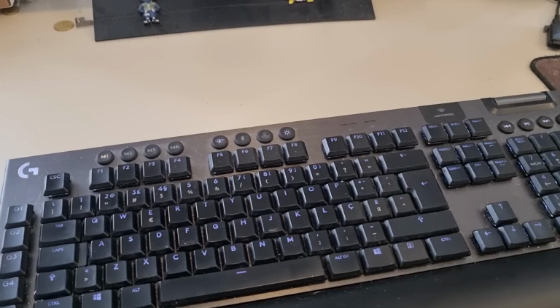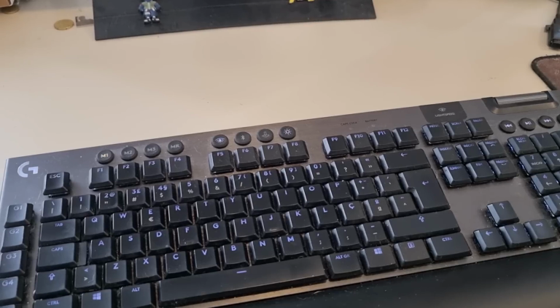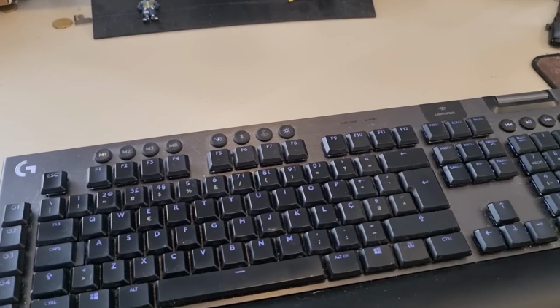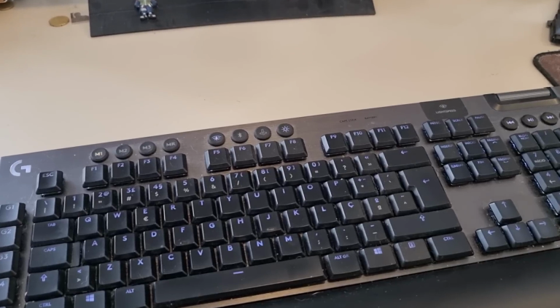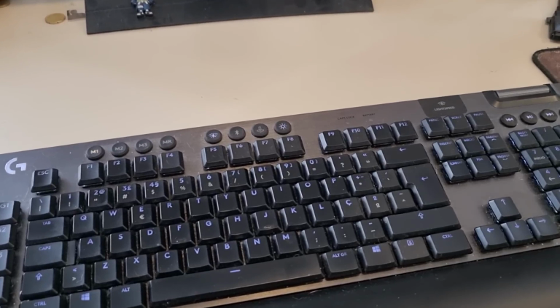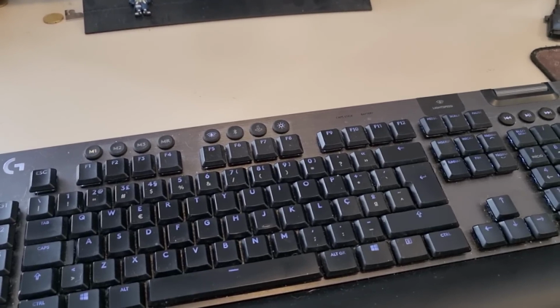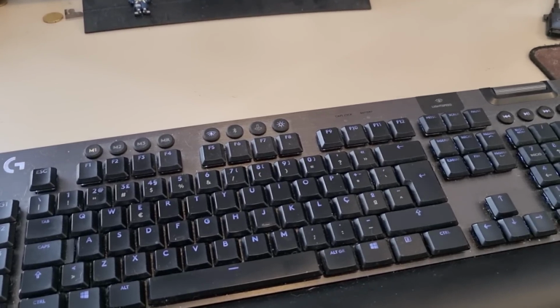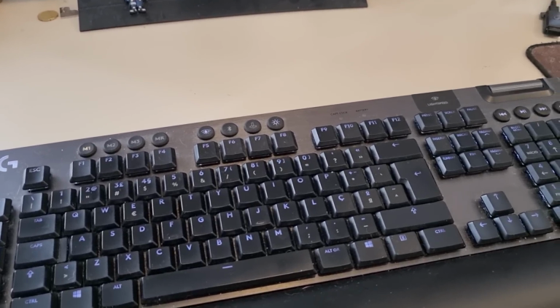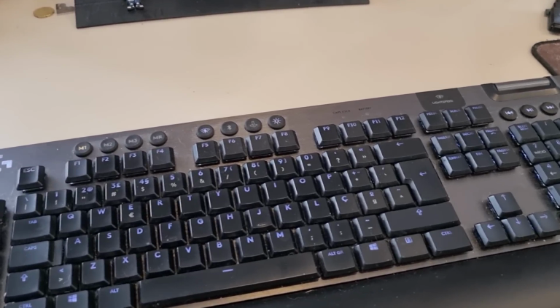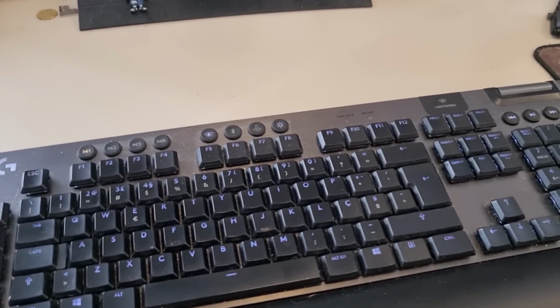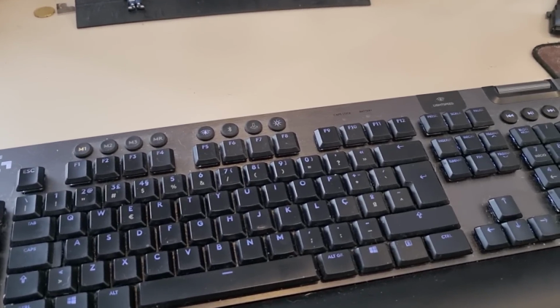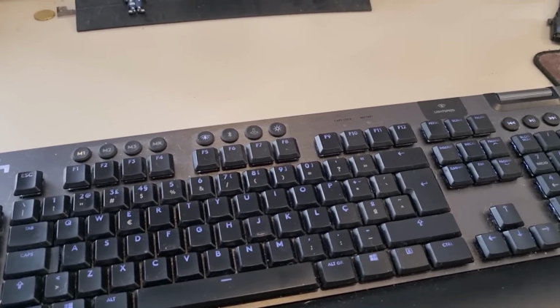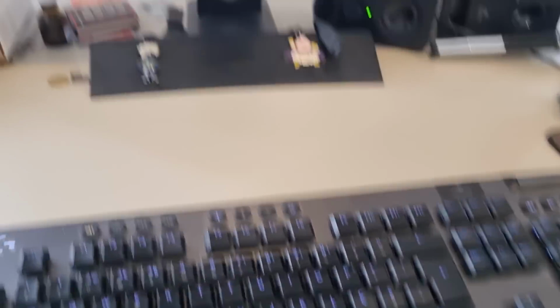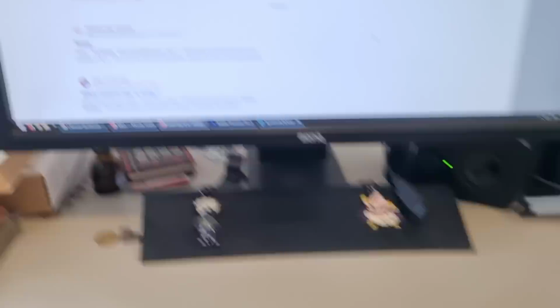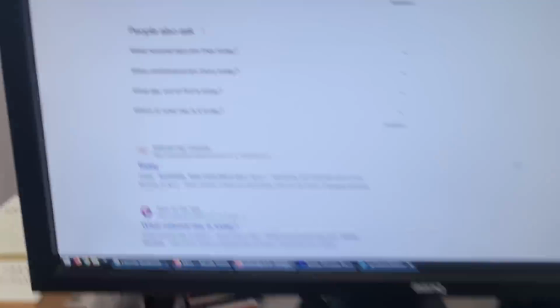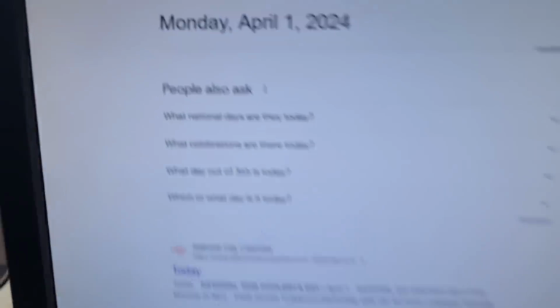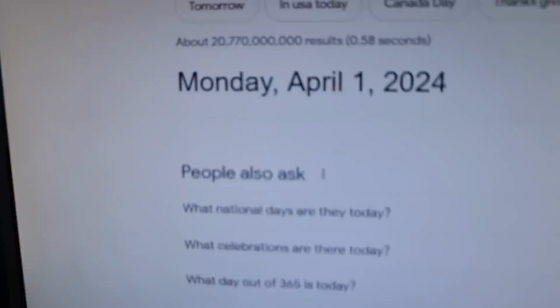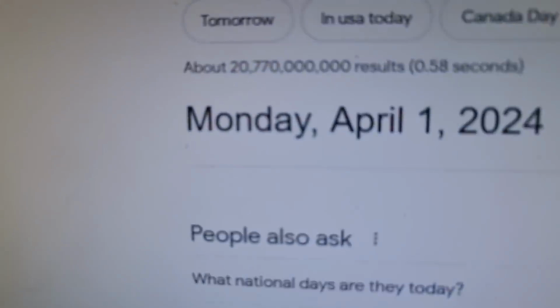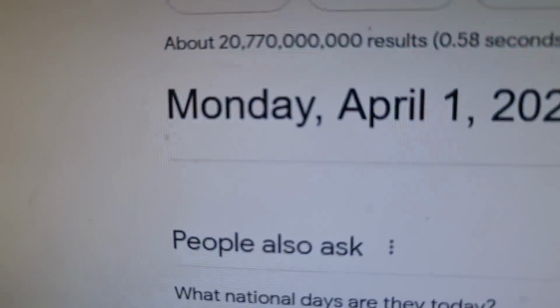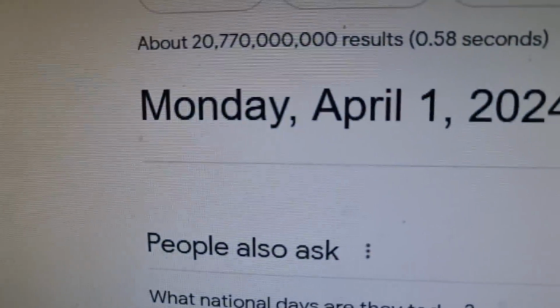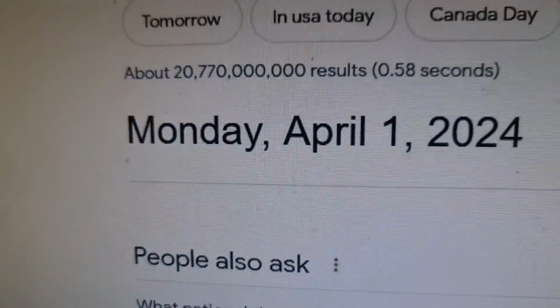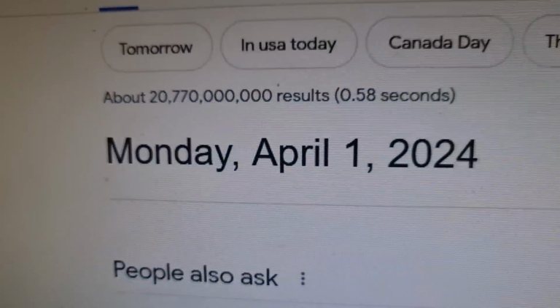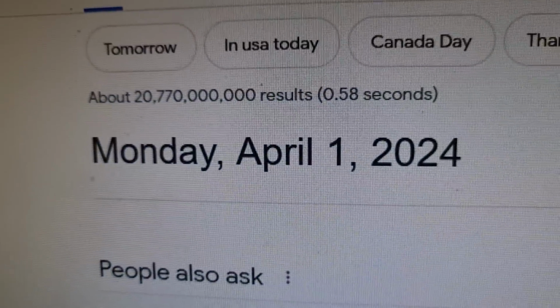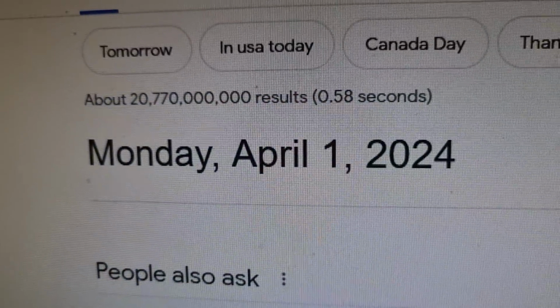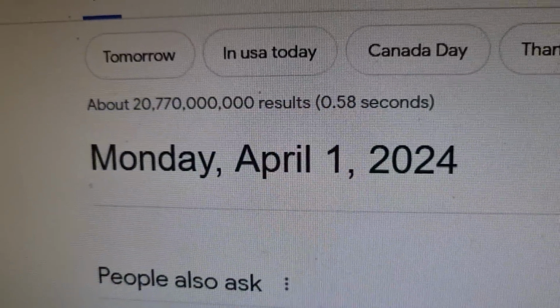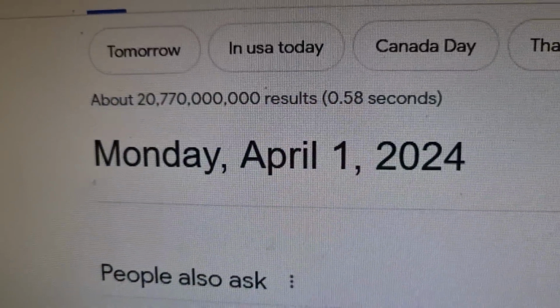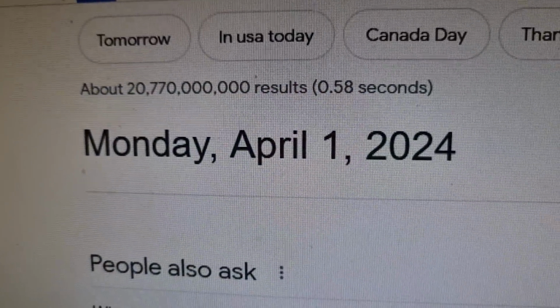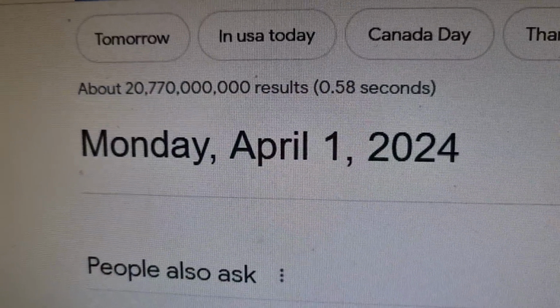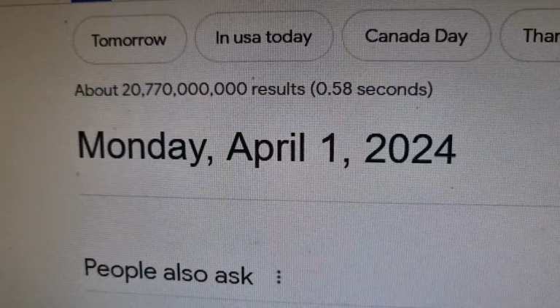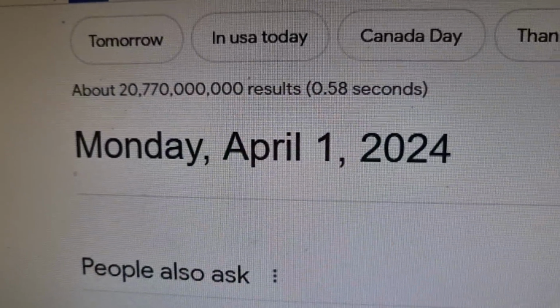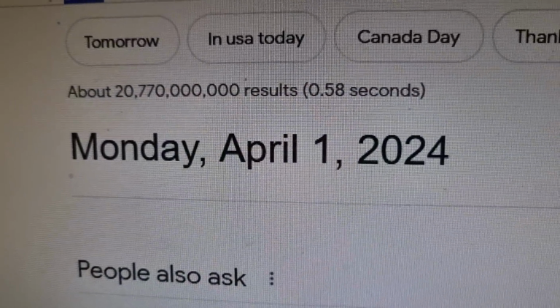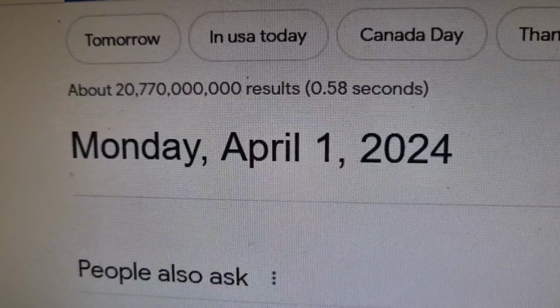Wait a minute. What day is it today? Oh well, that makes a lot of sense.